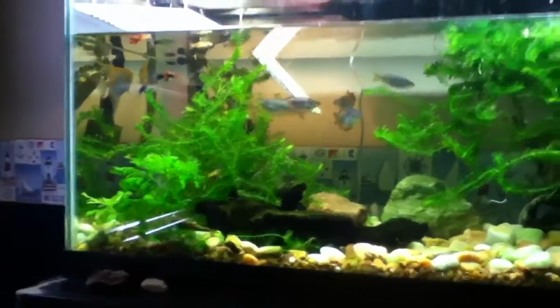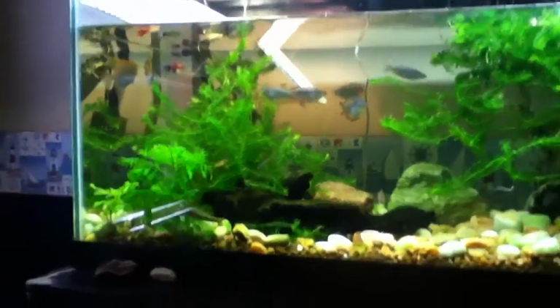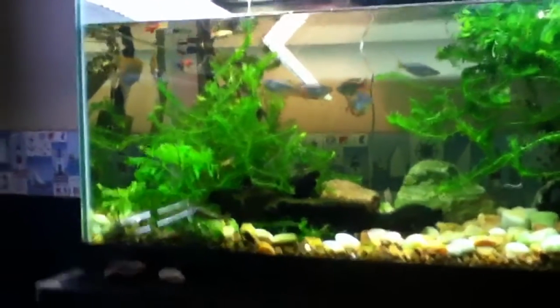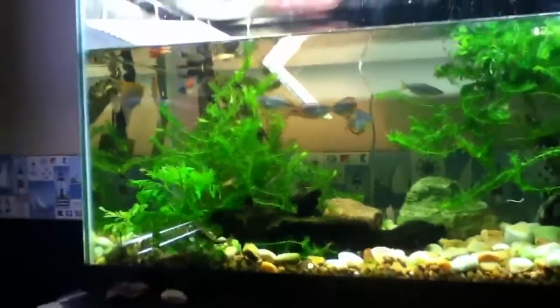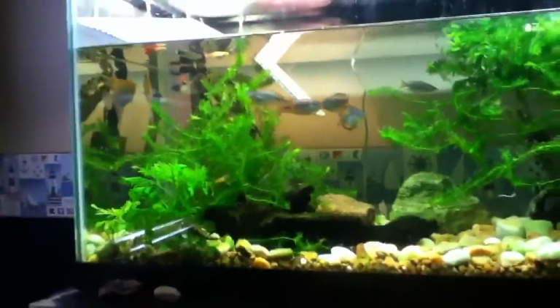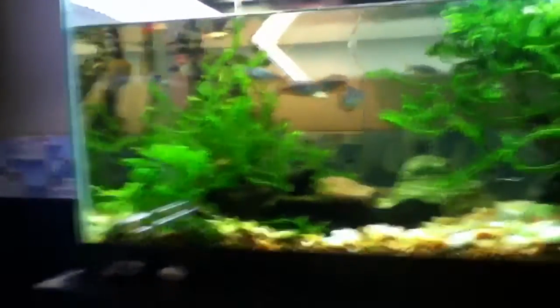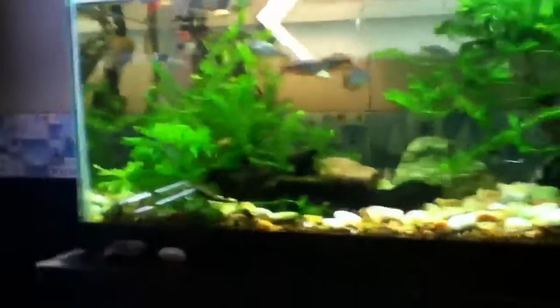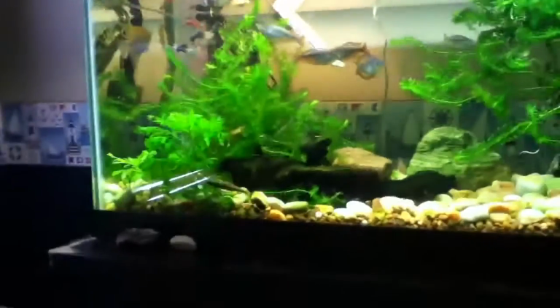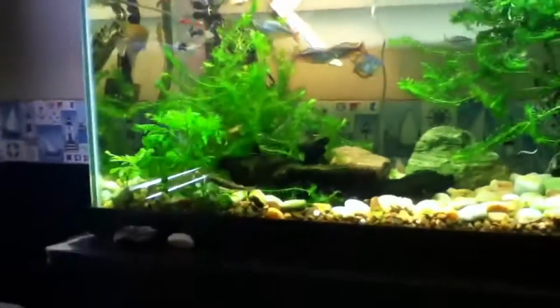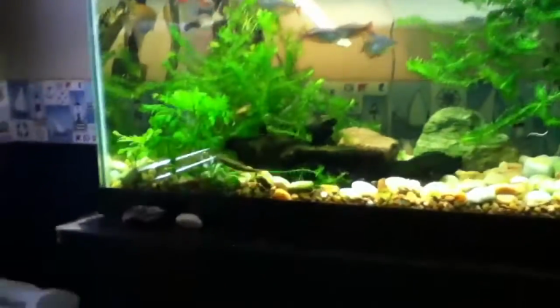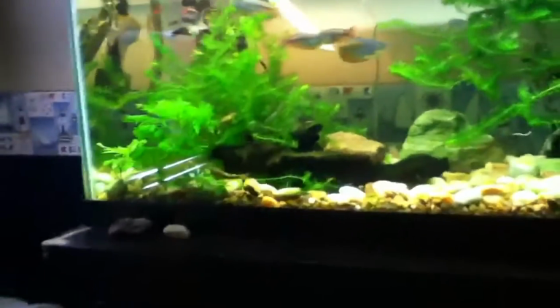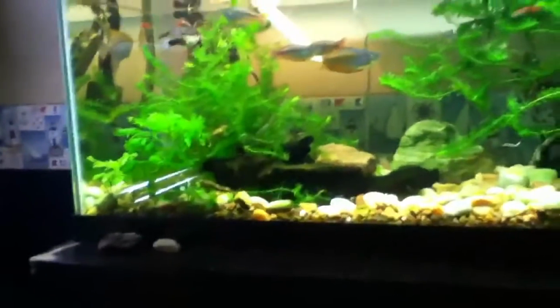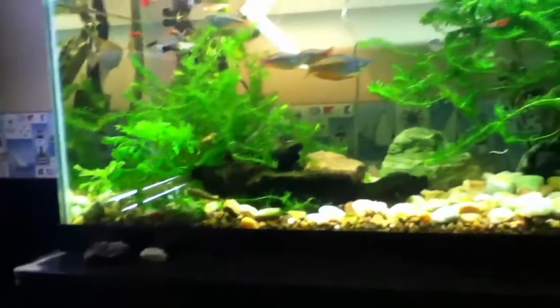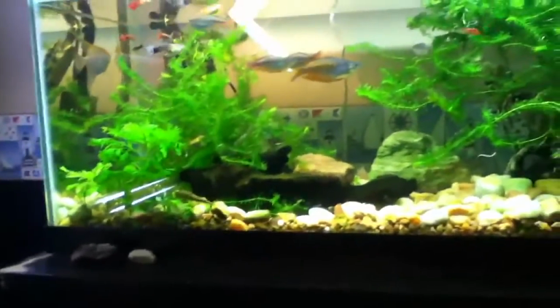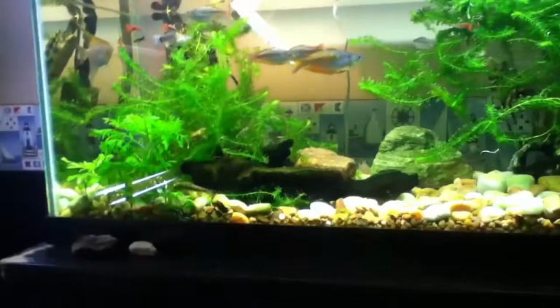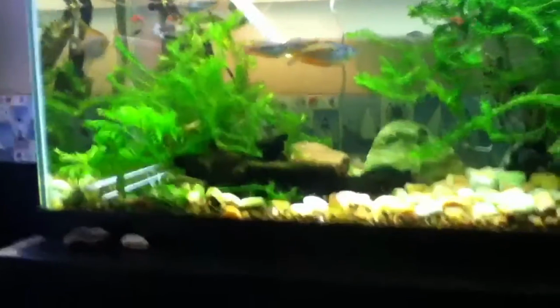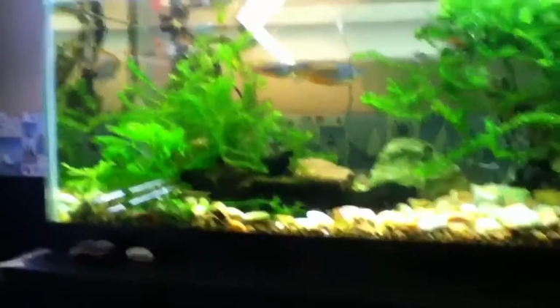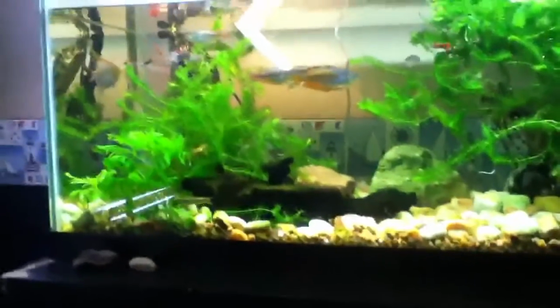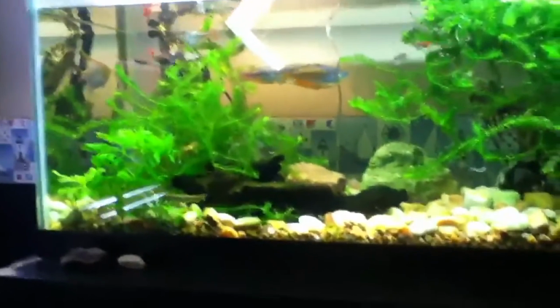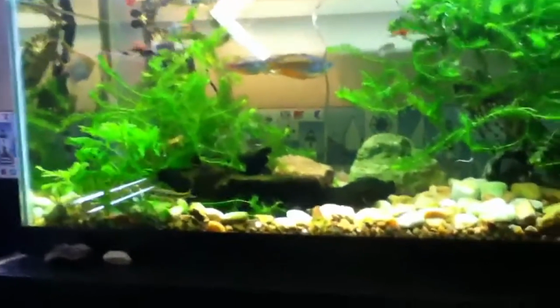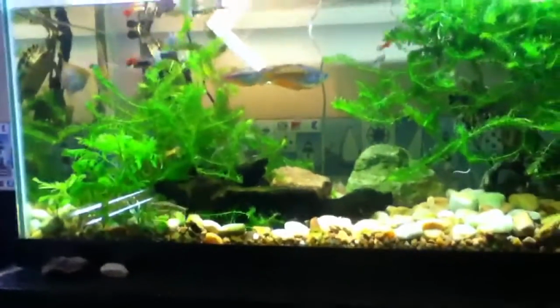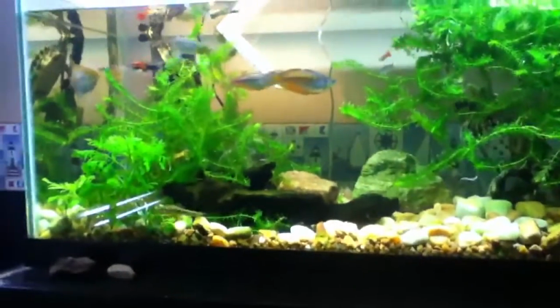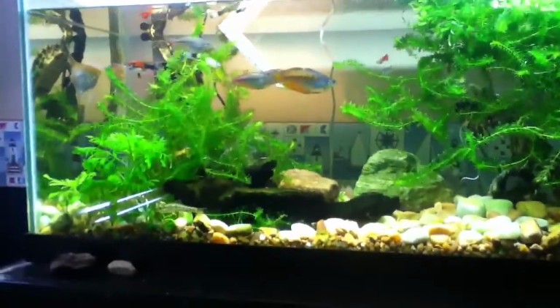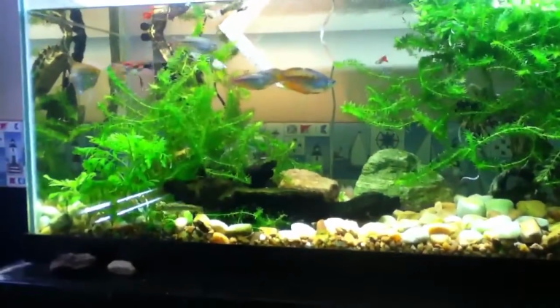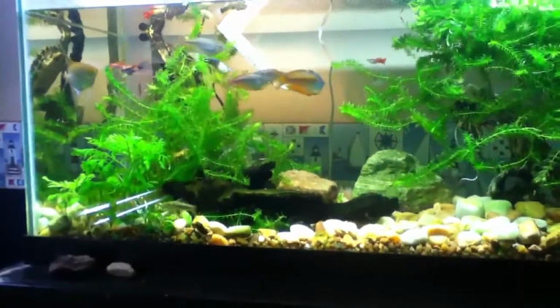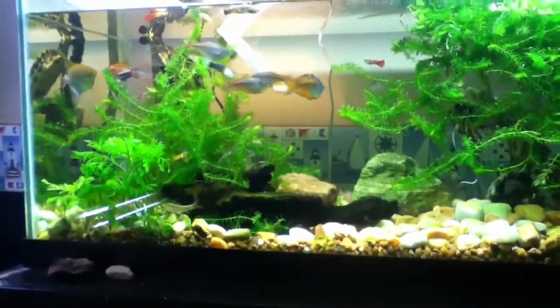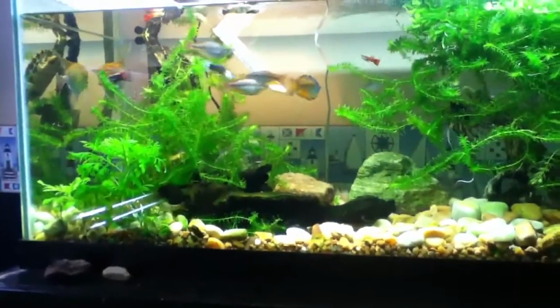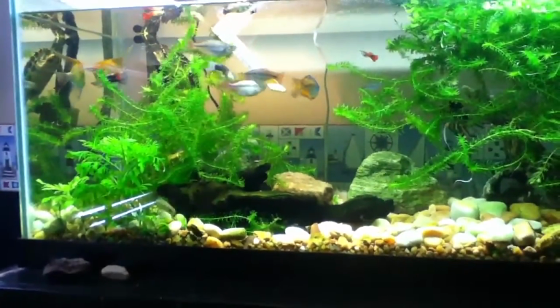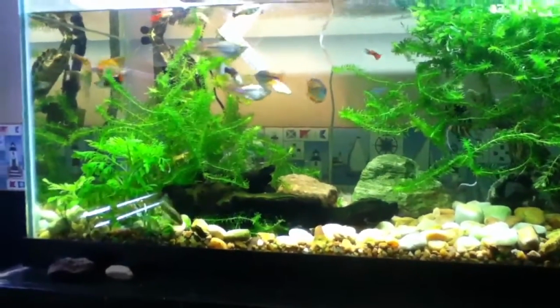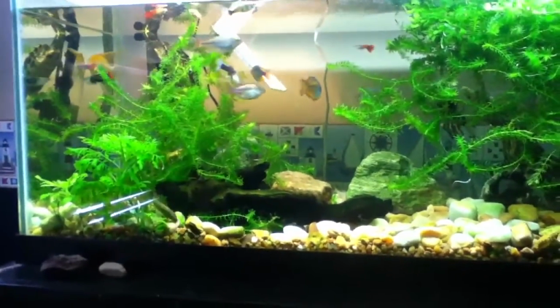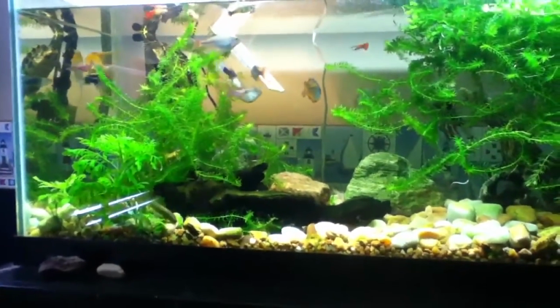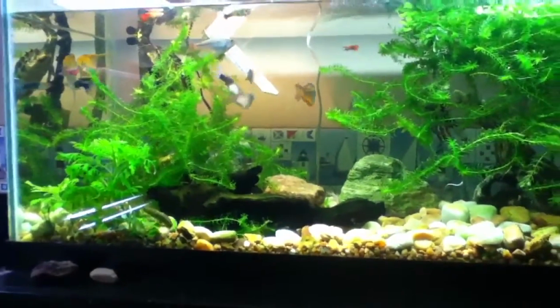They do well with angelfish, but not so much with guppies — they'll eat their babies.